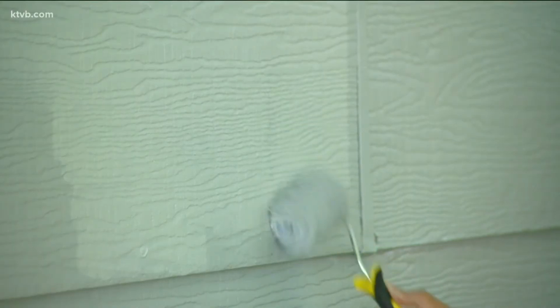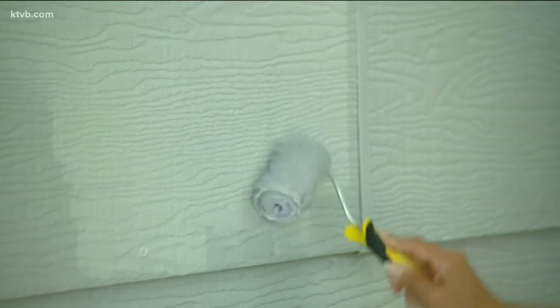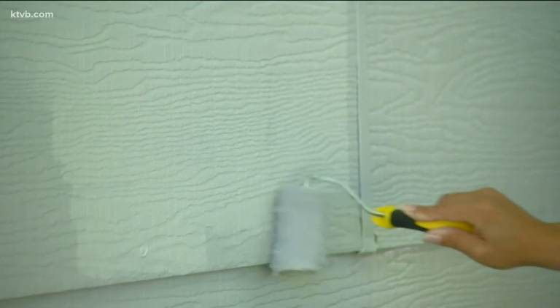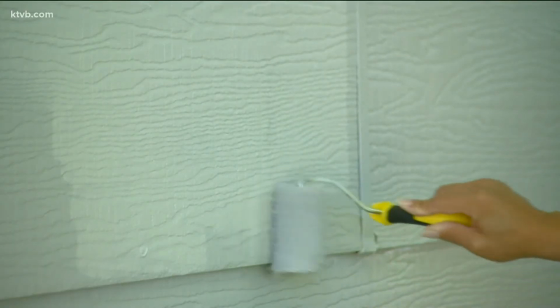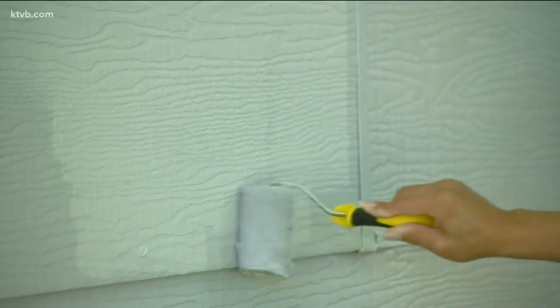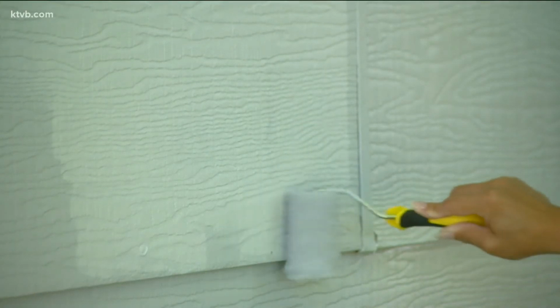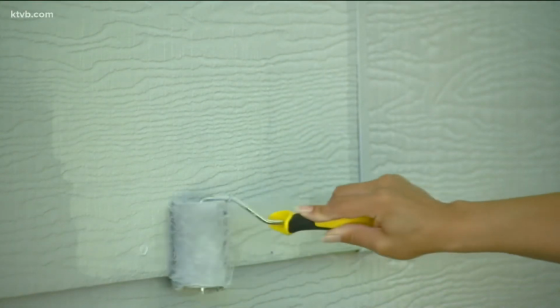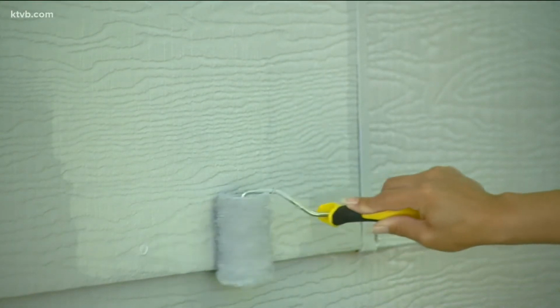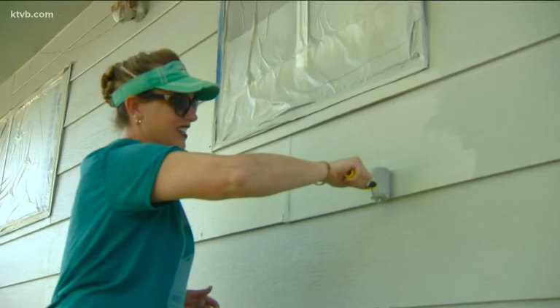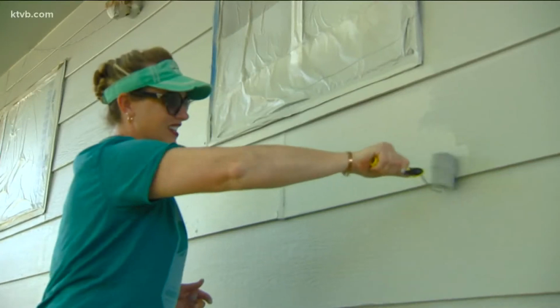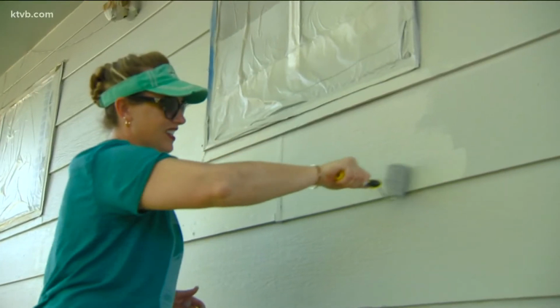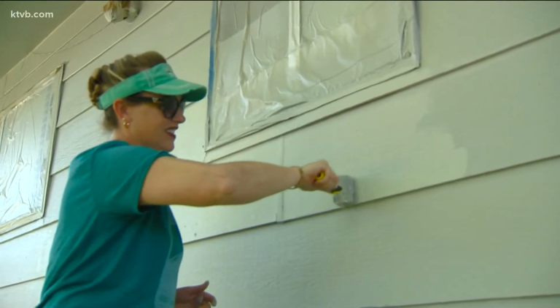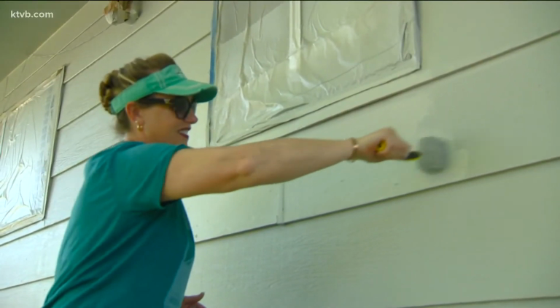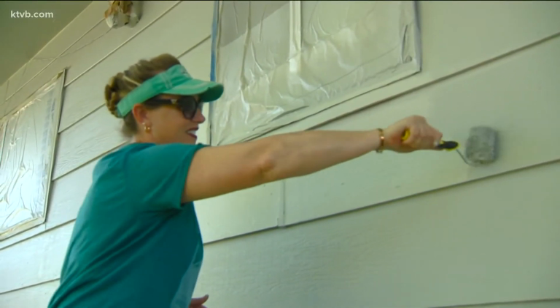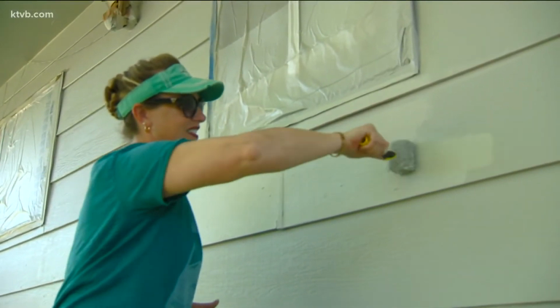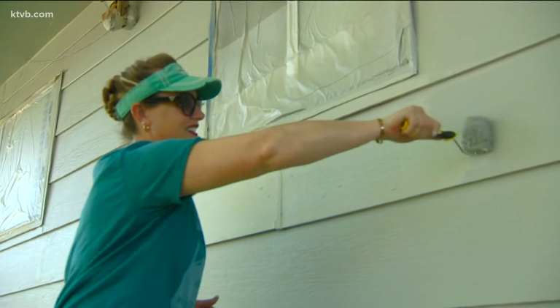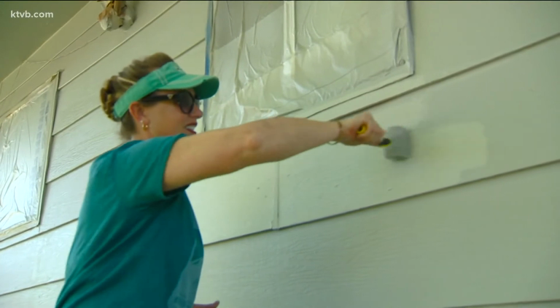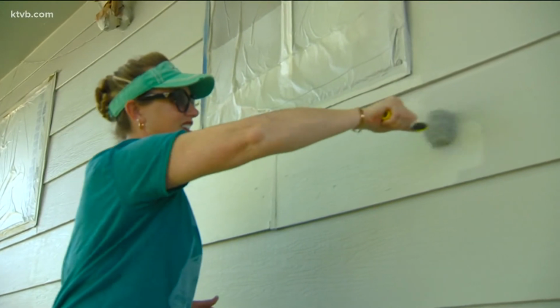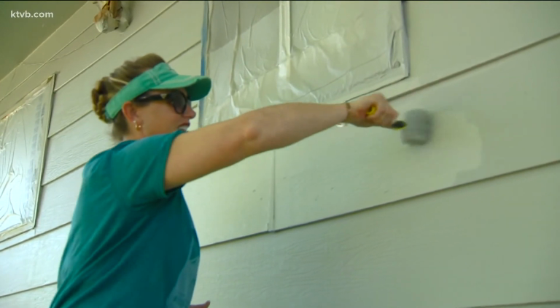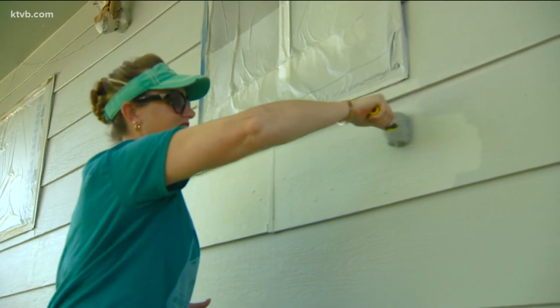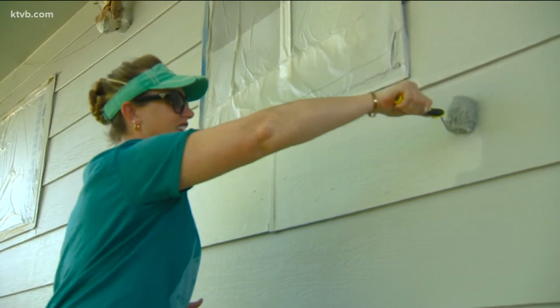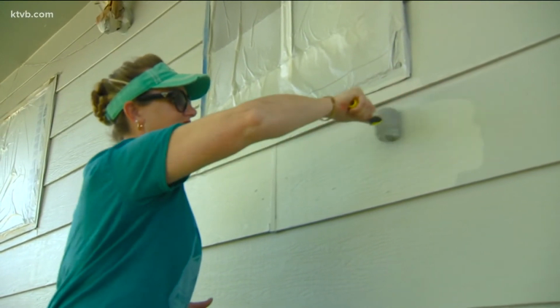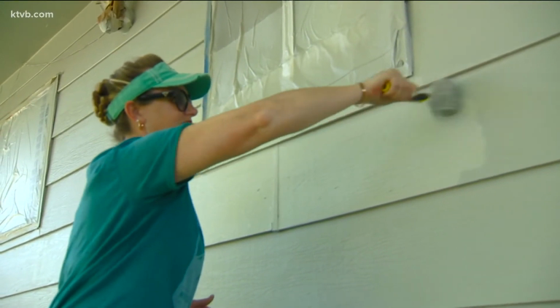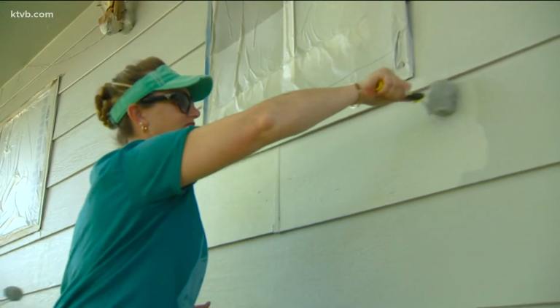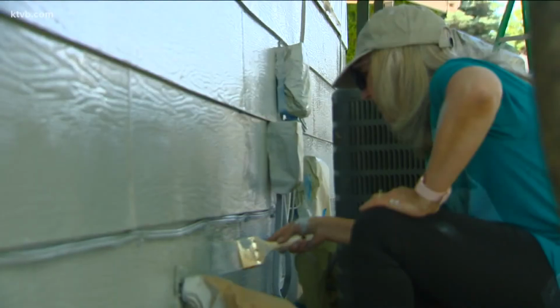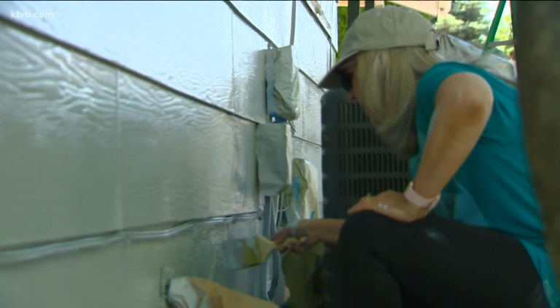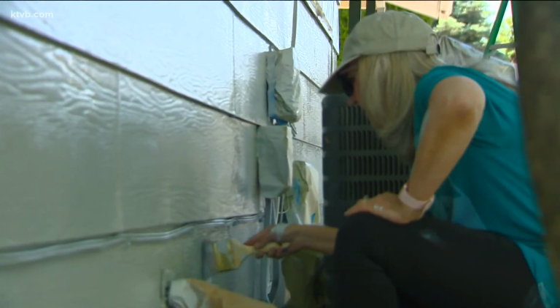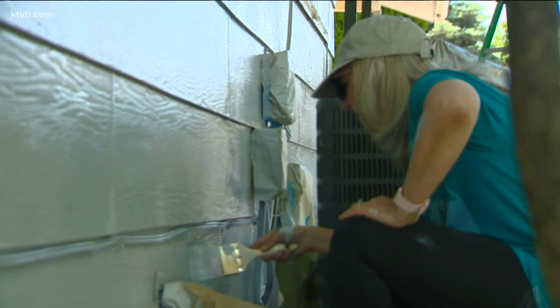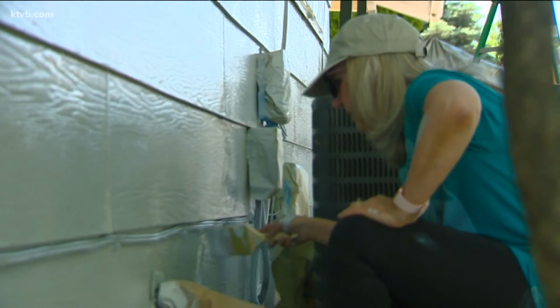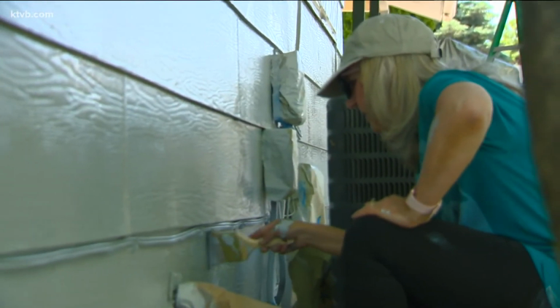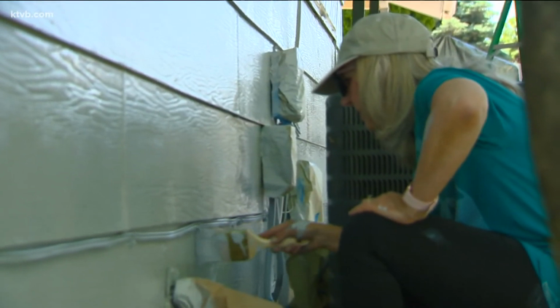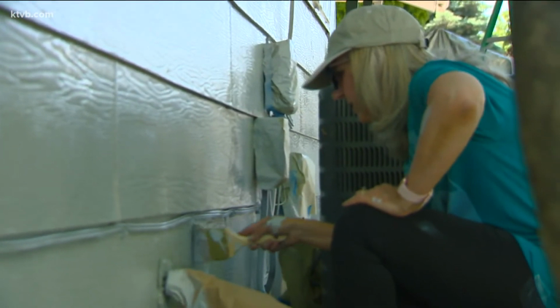Over the decades, volunteers have painted more than 3,300 homes. The goal this year is to paint 40 homes for the 40th anniversary.